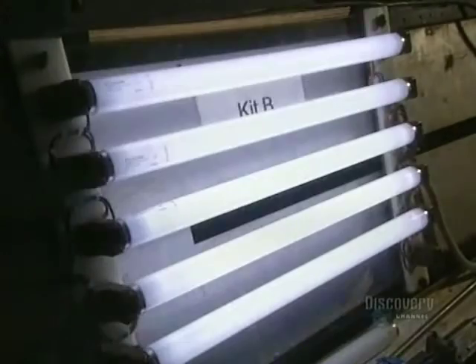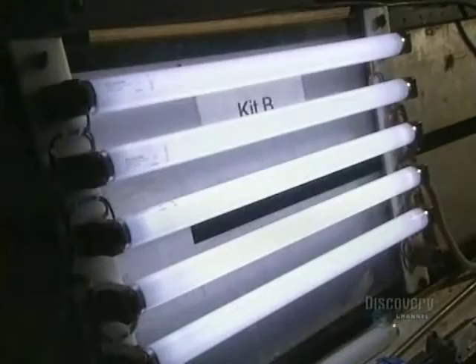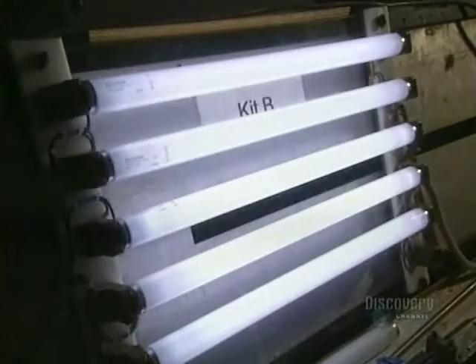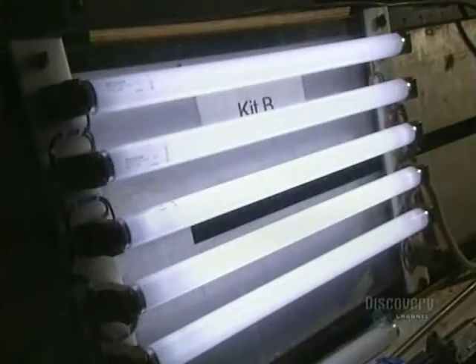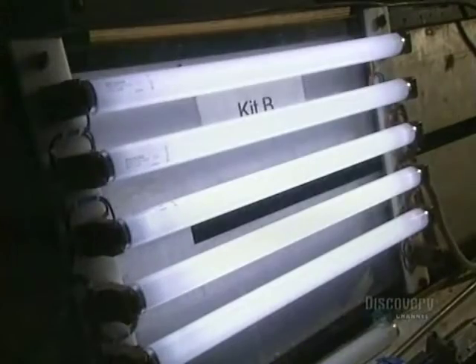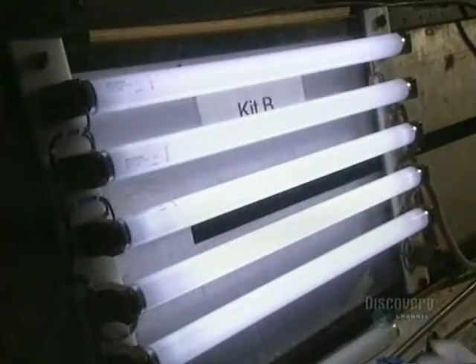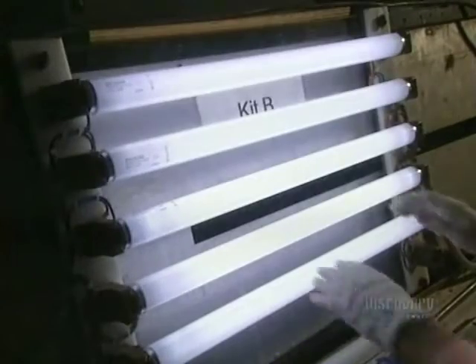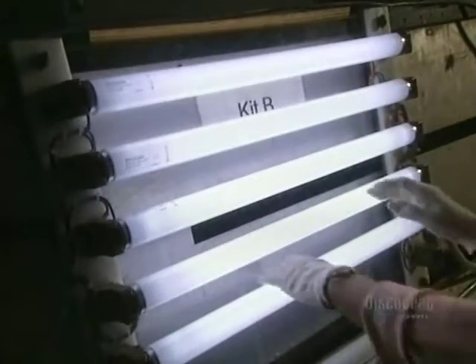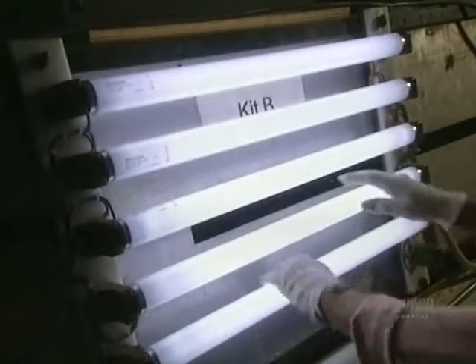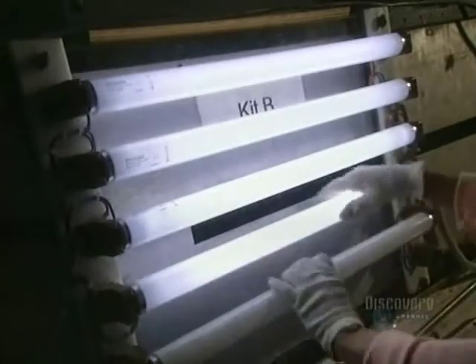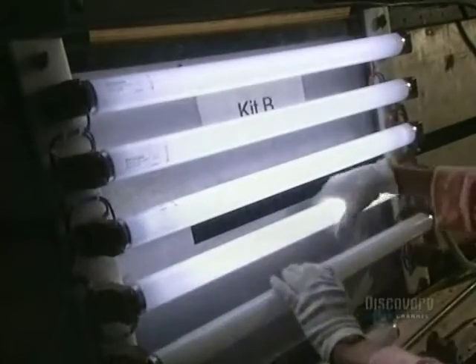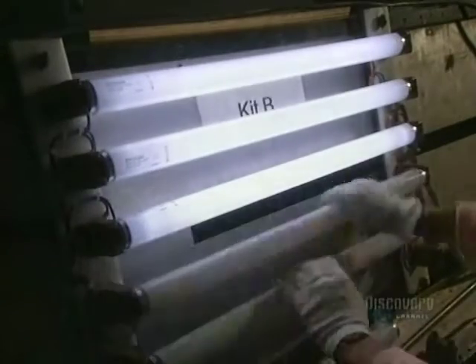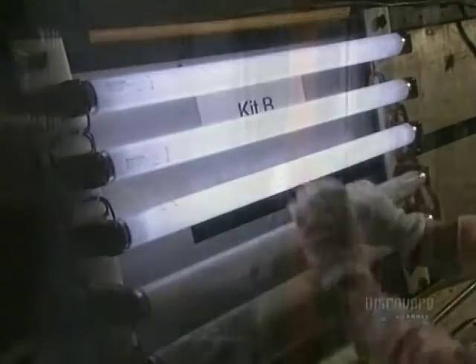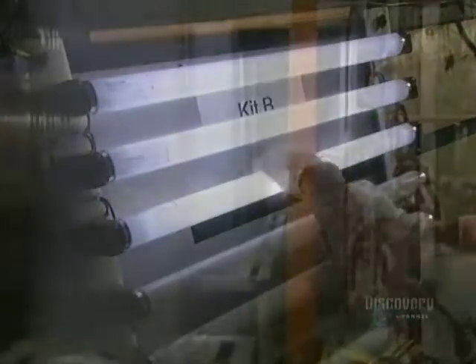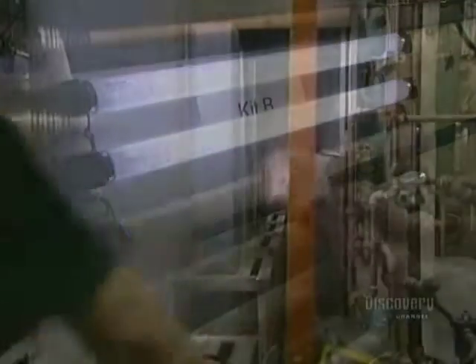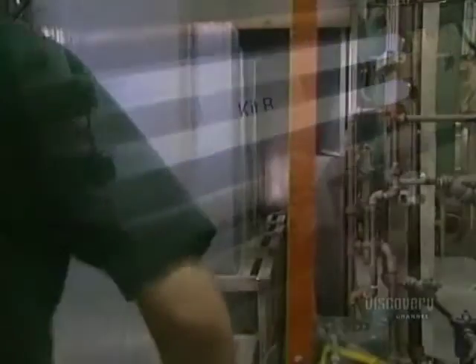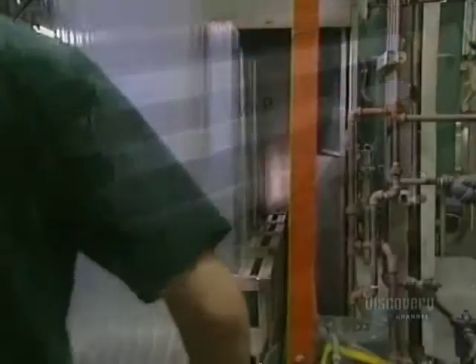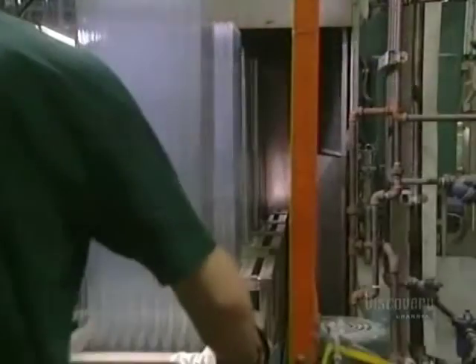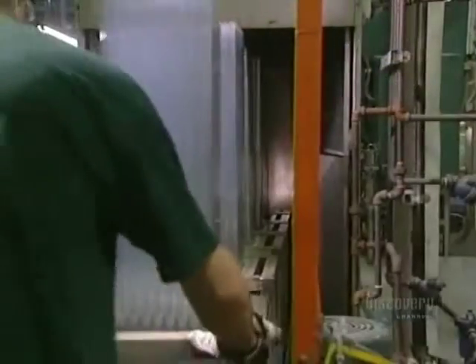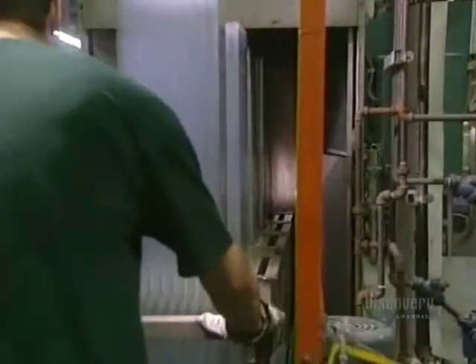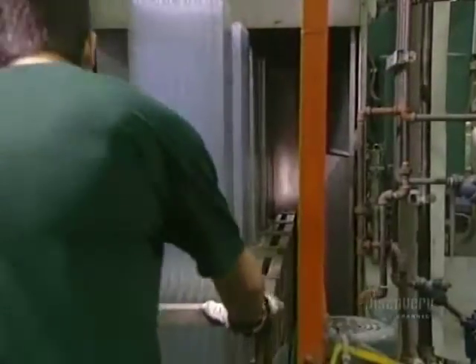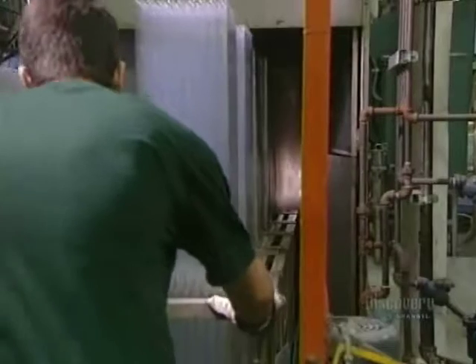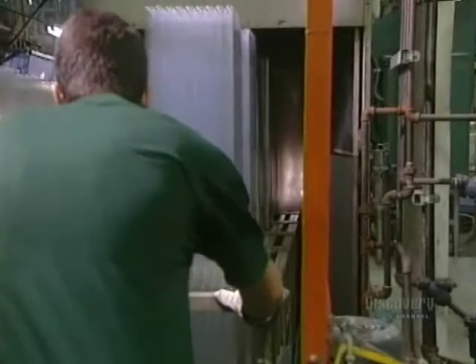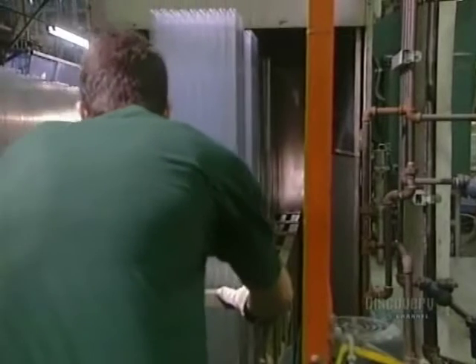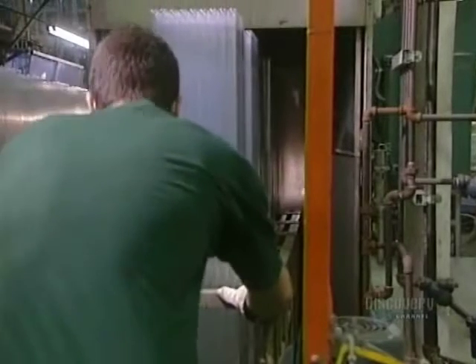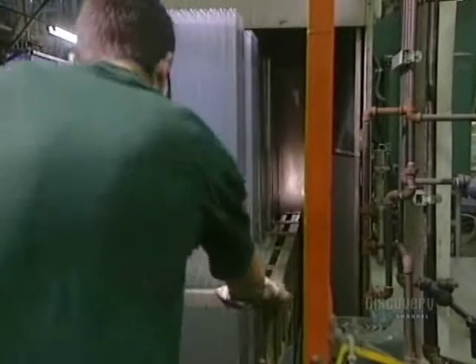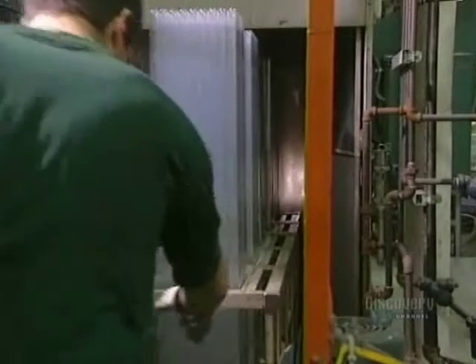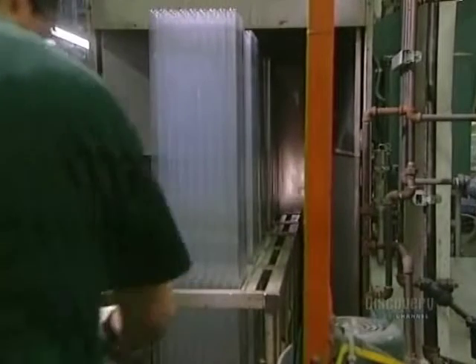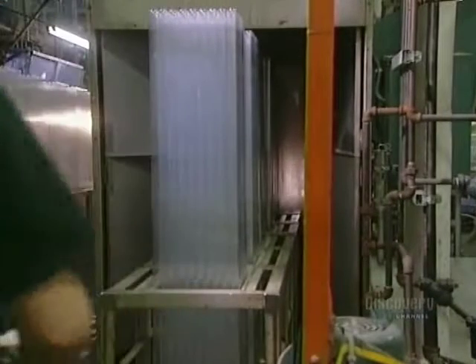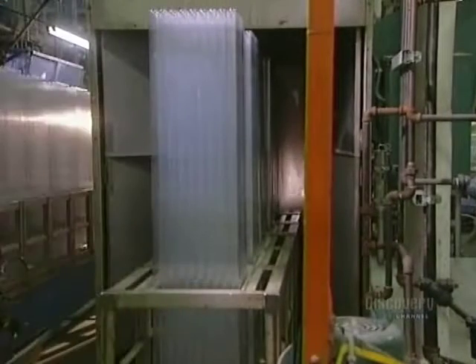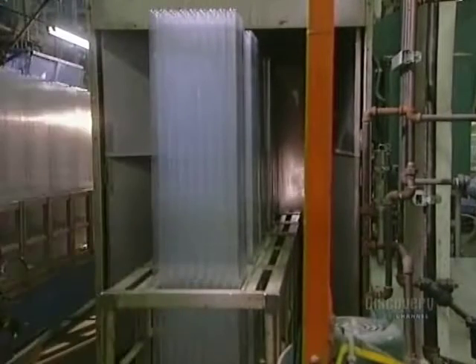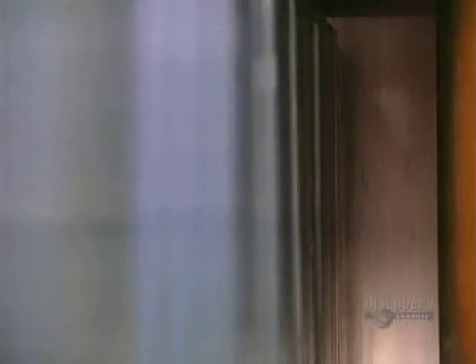Did you know that mercury permits us to see in the dark? The production of fluorescent lamps is highly complex.